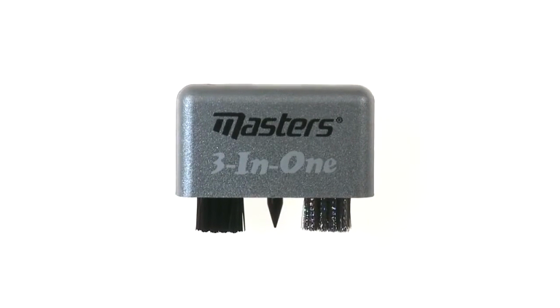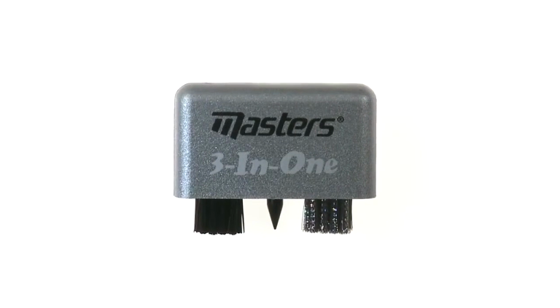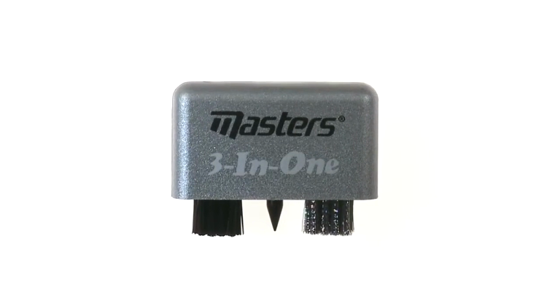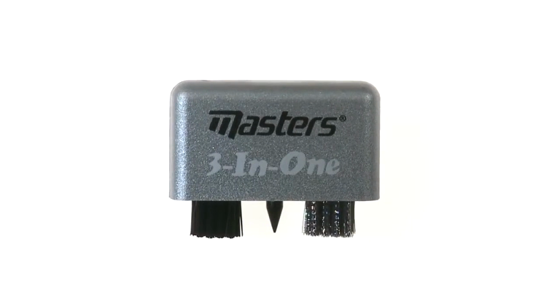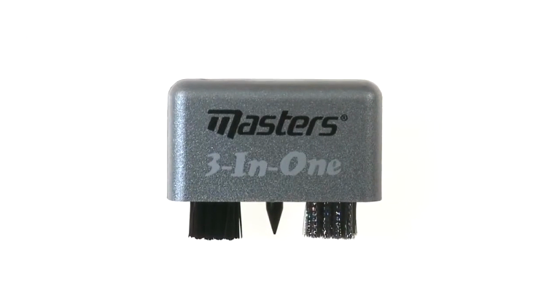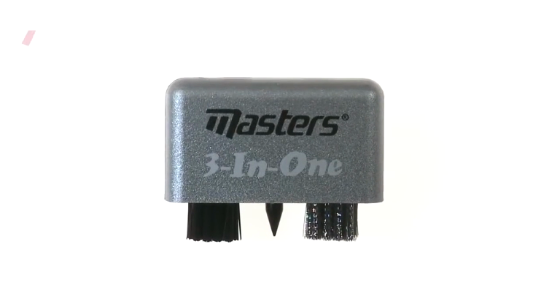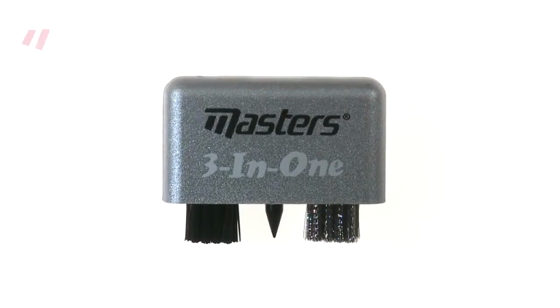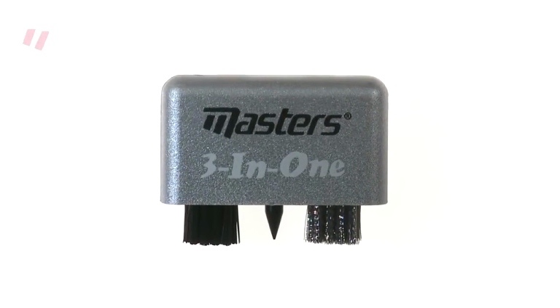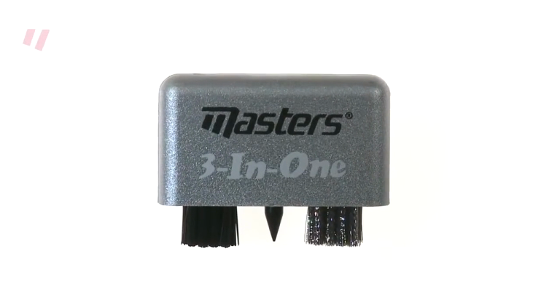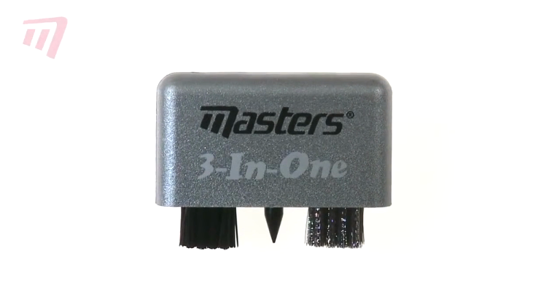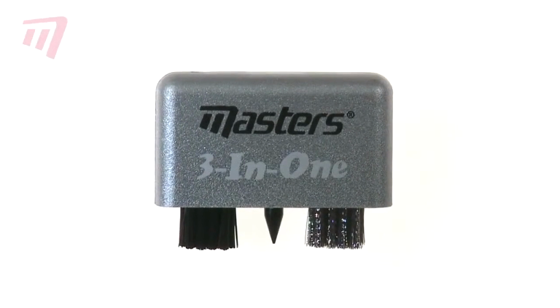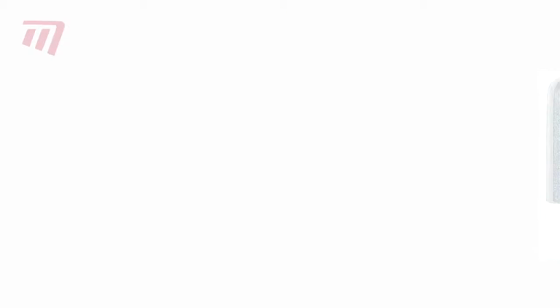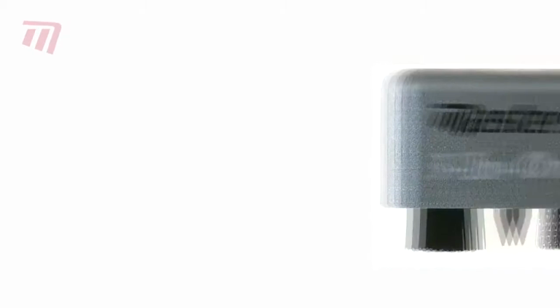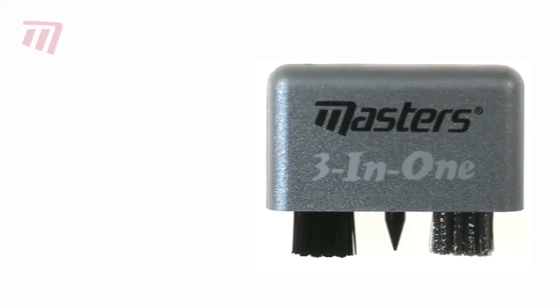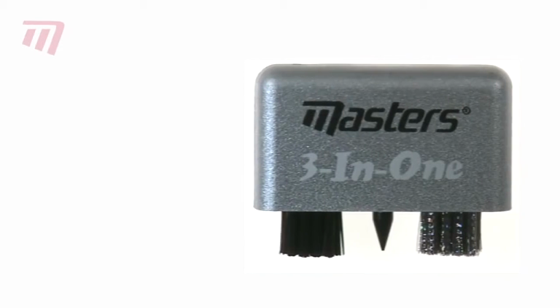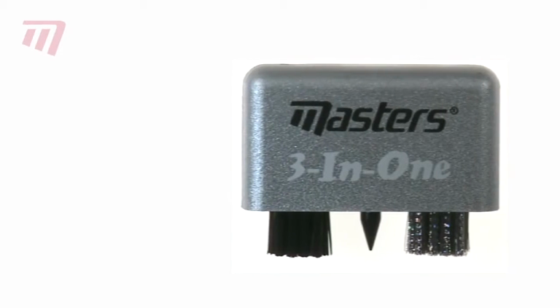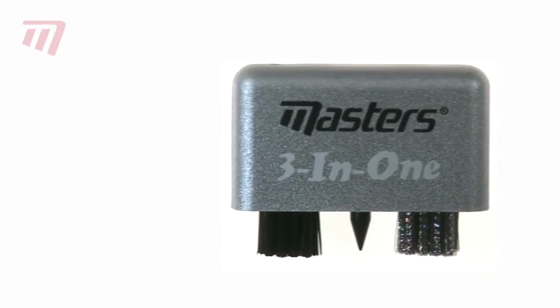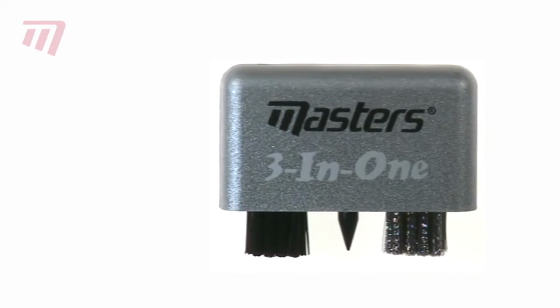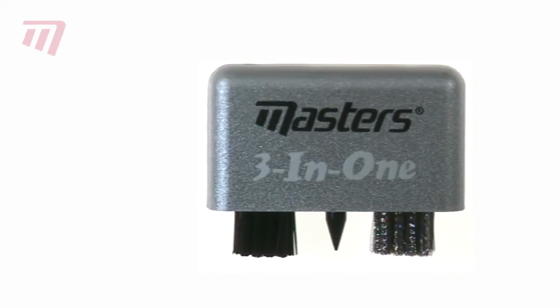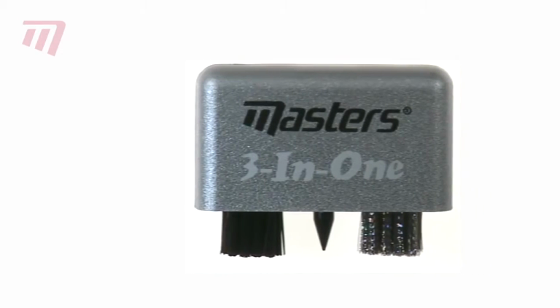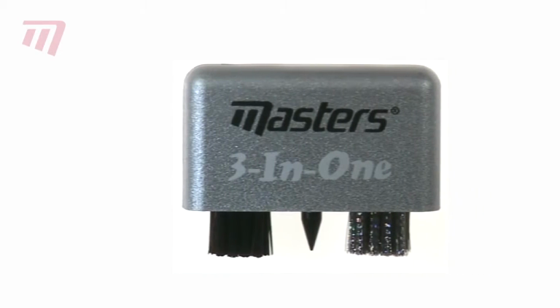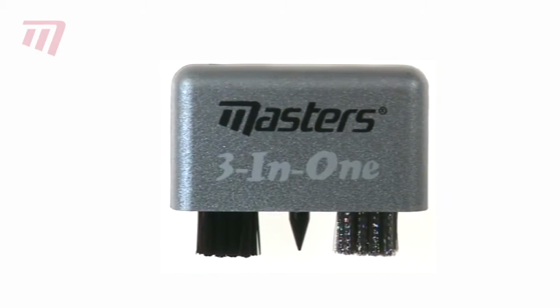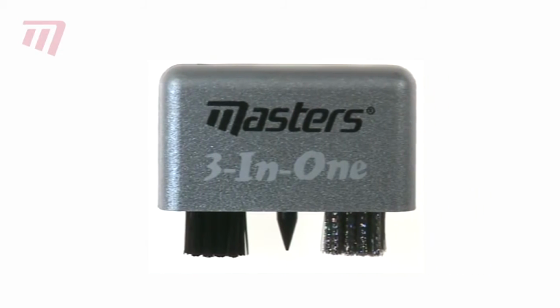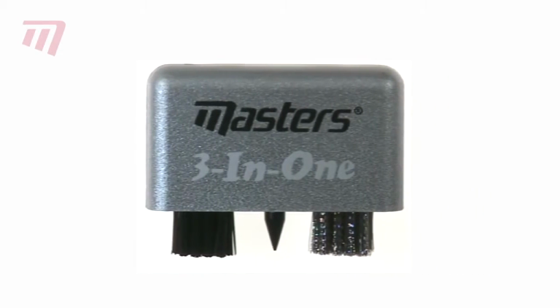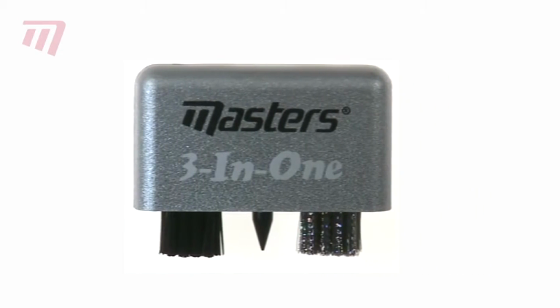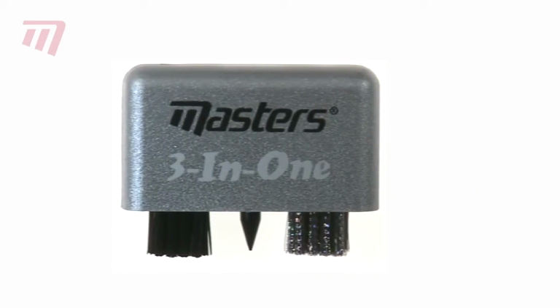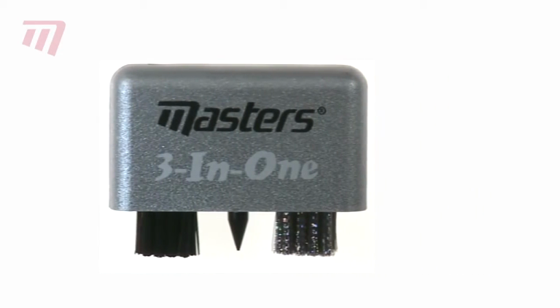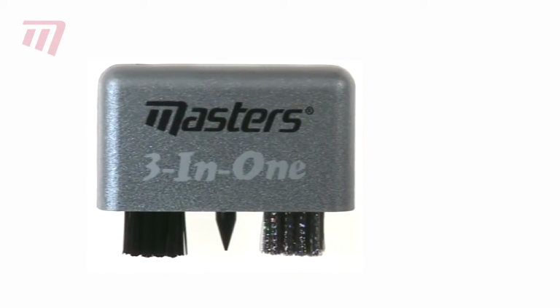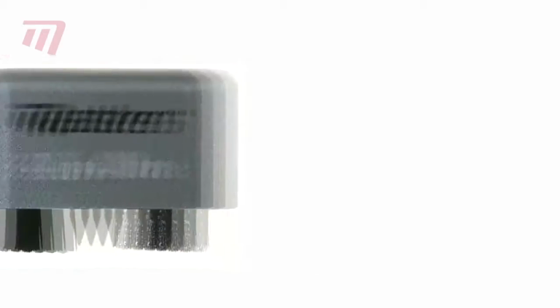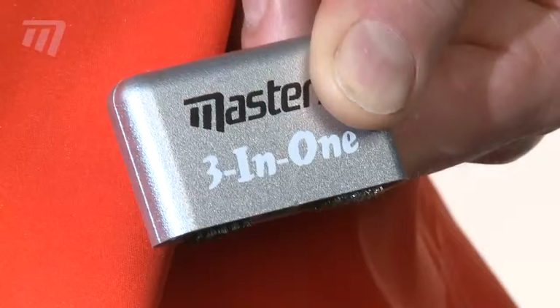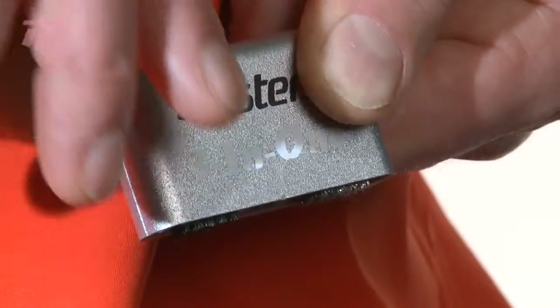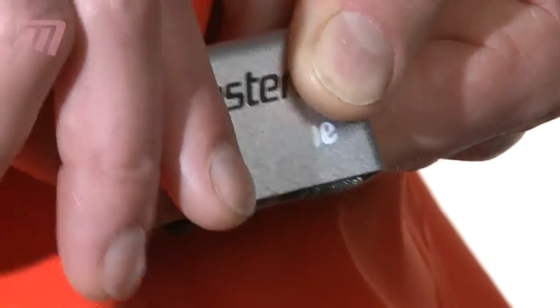To hit the perfect shot, you need a perfectly clean club. Look no further than the Masters 3-in-1 Multi Brush Cleaner.